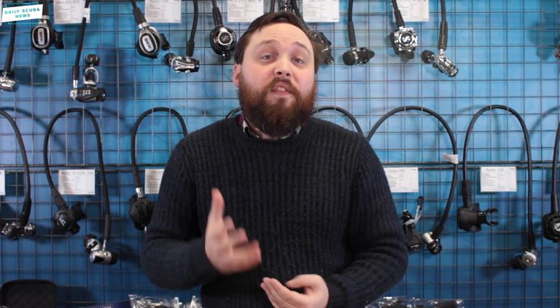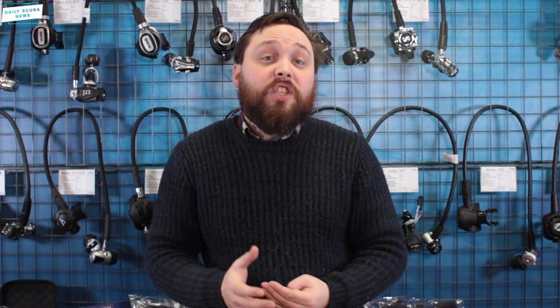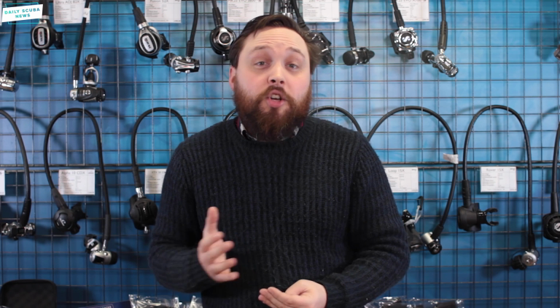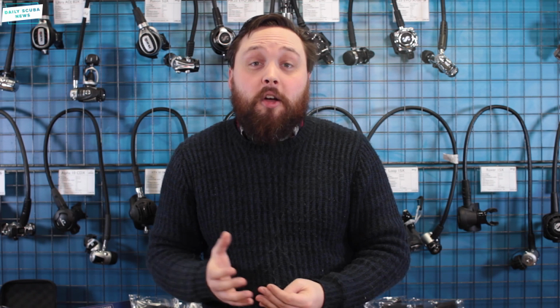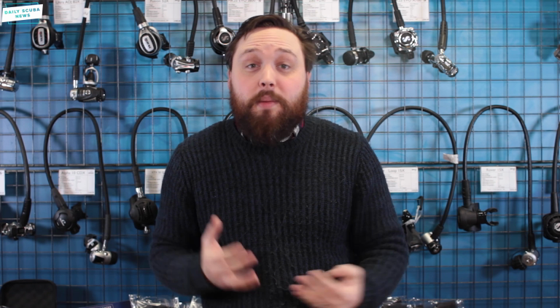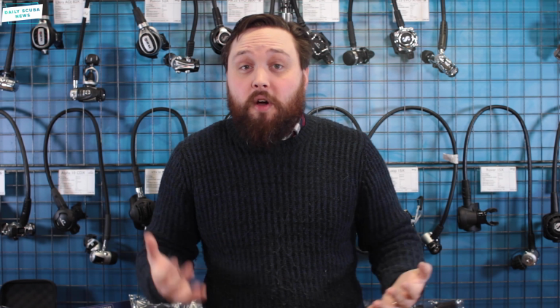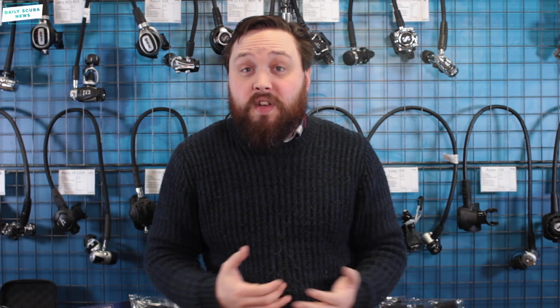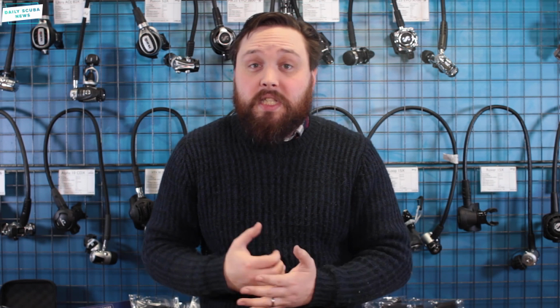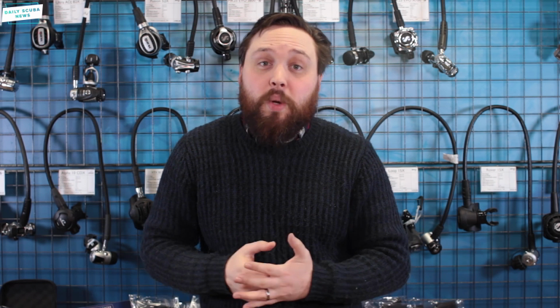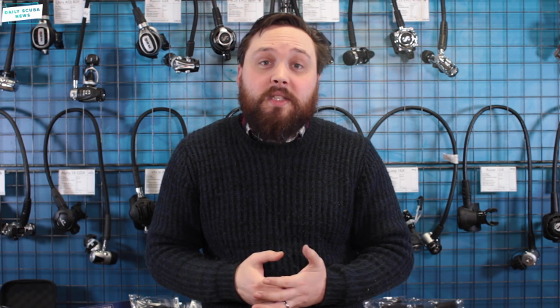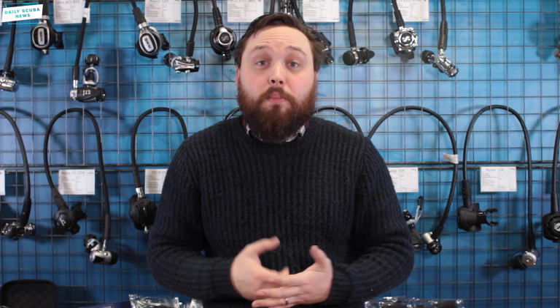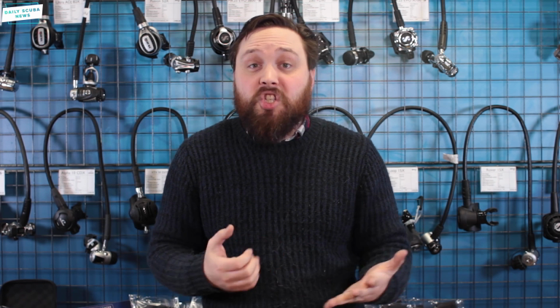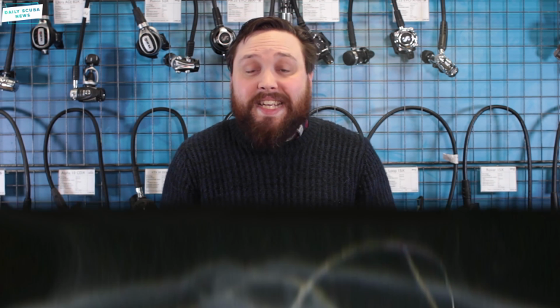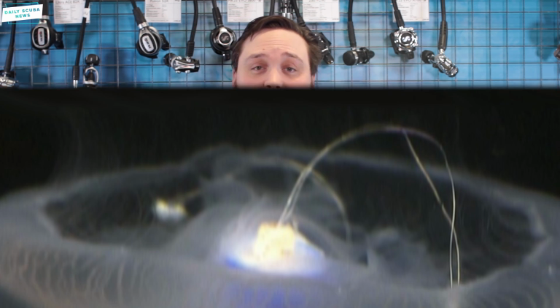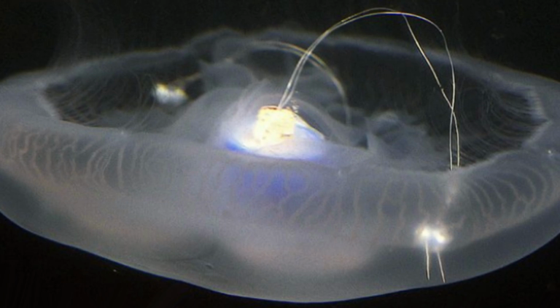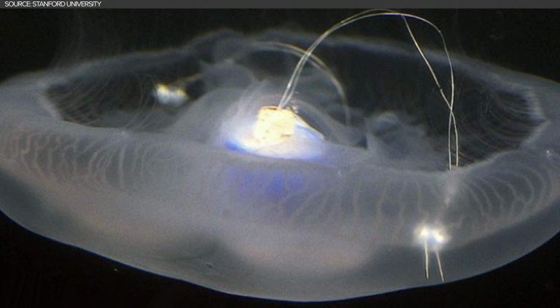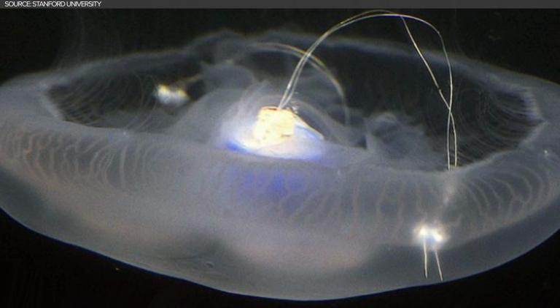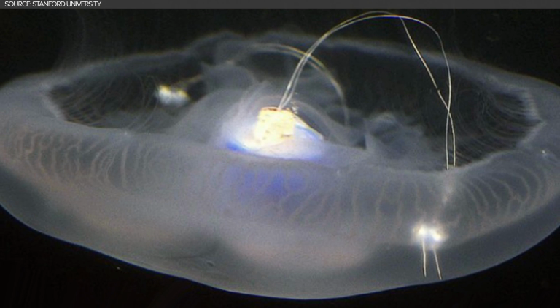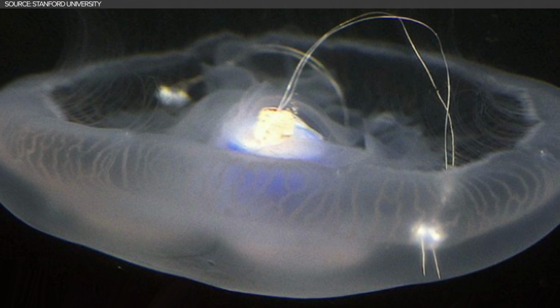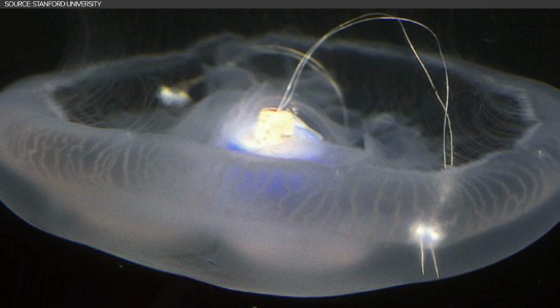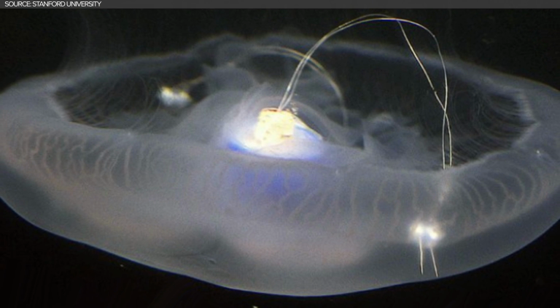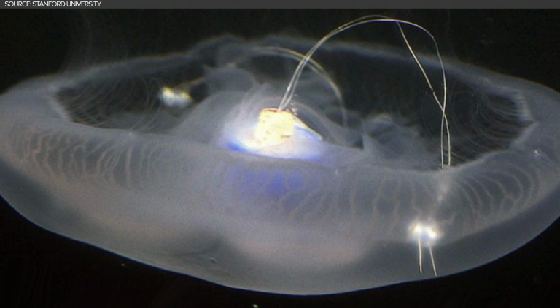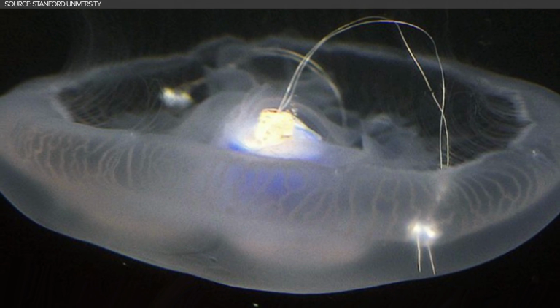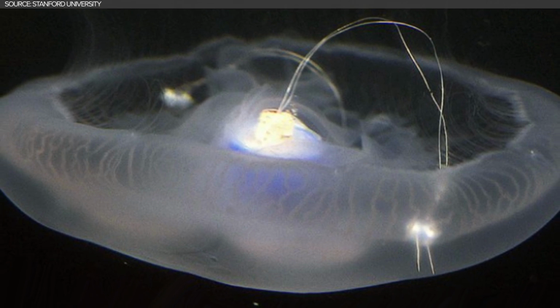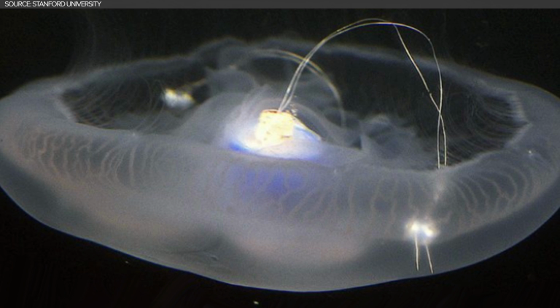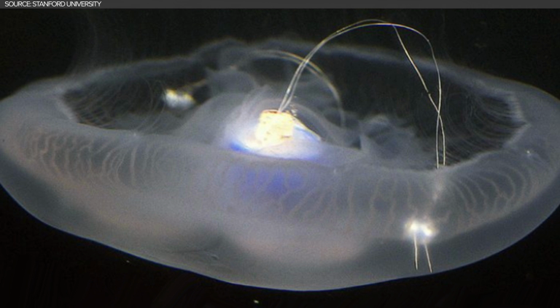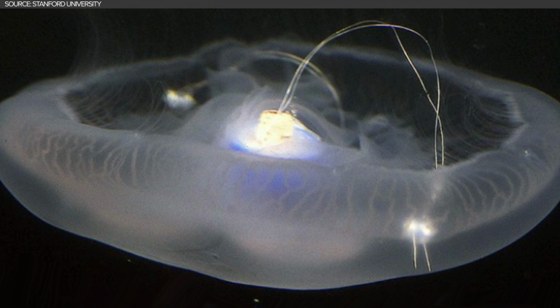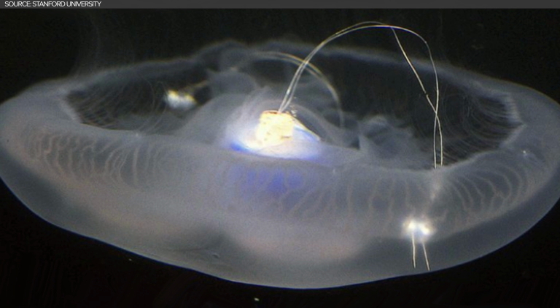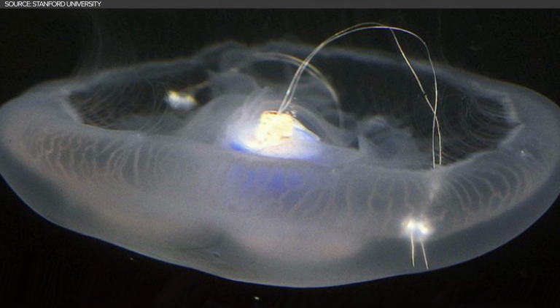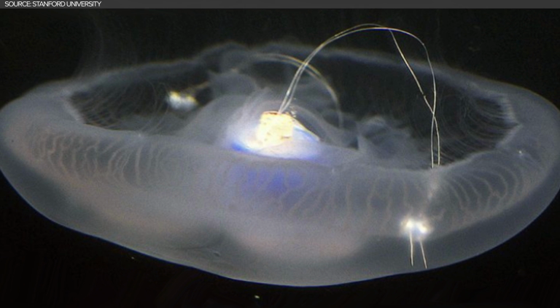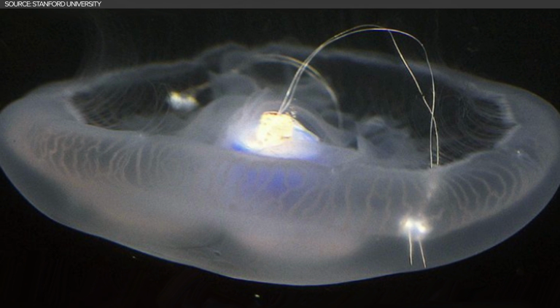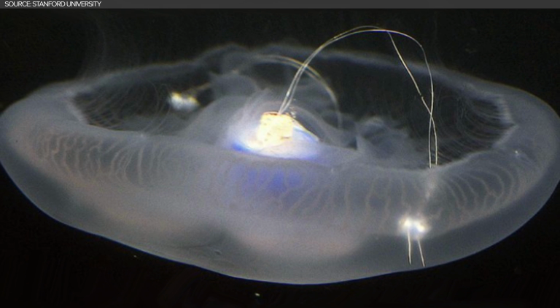Jellyfish are not only more efficient swimmers than machines because they've had hundreds of thousands of millions of years of evolution.